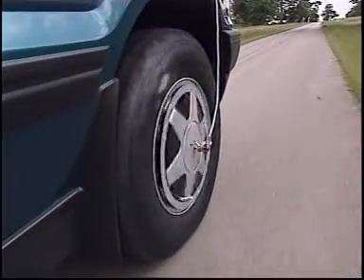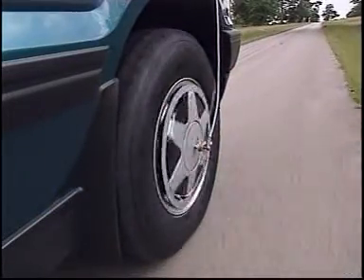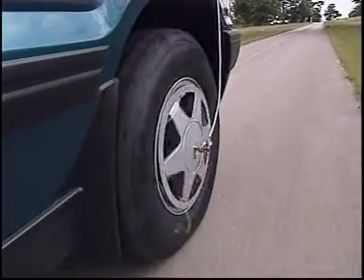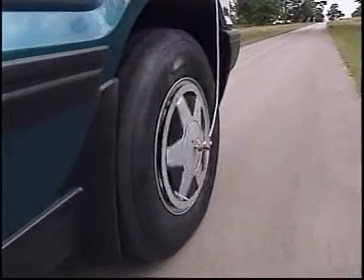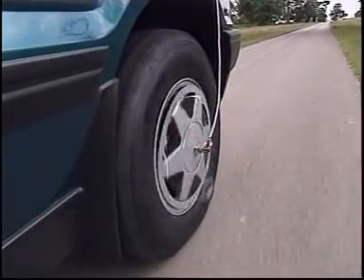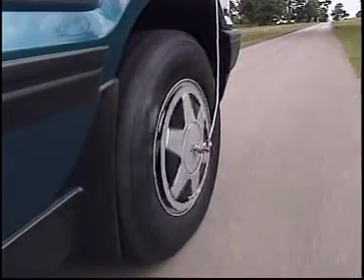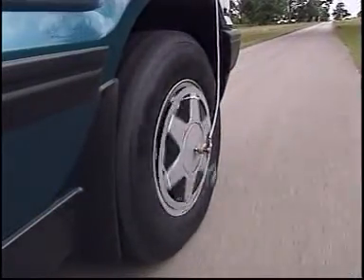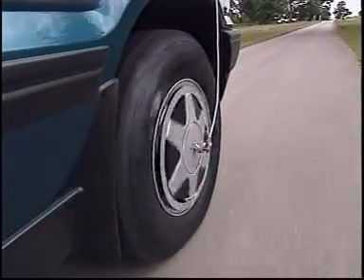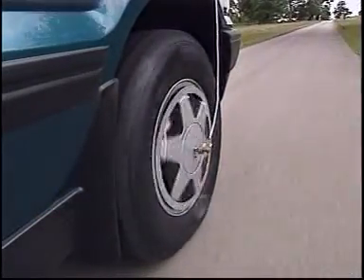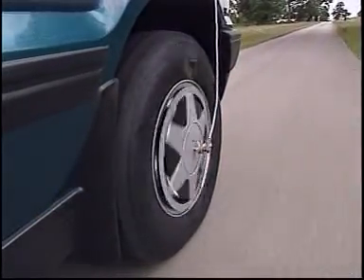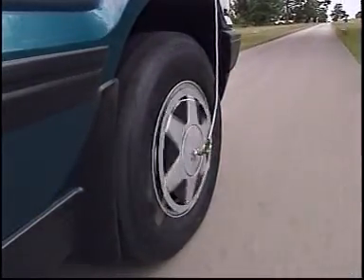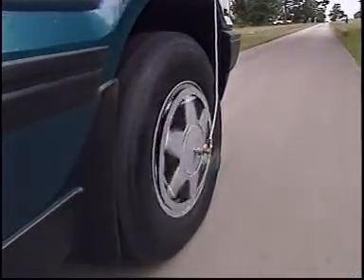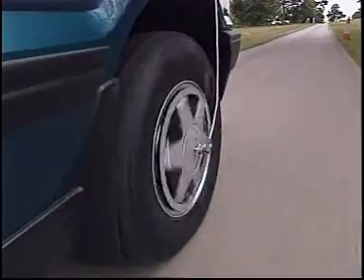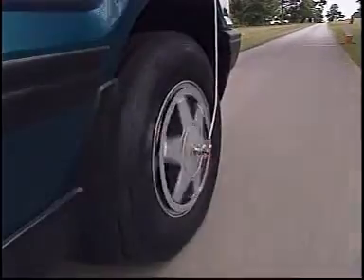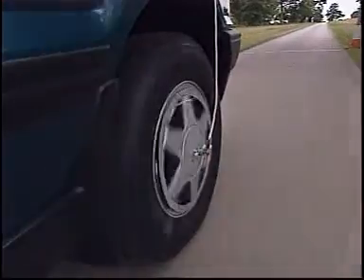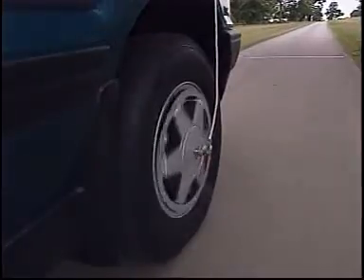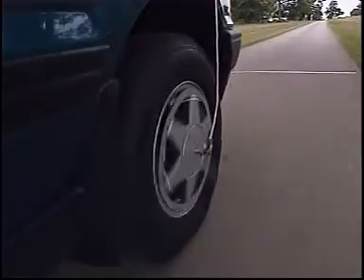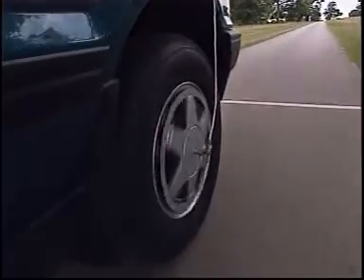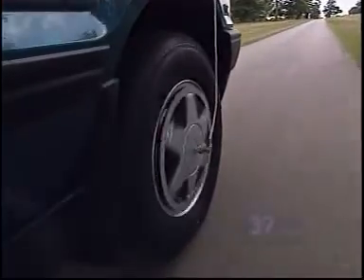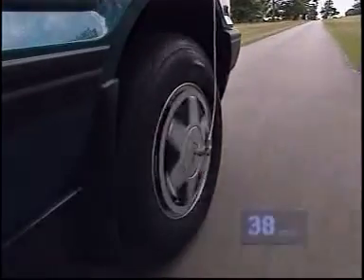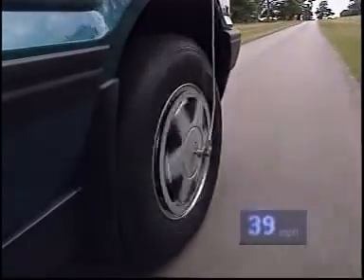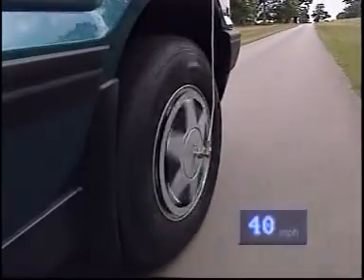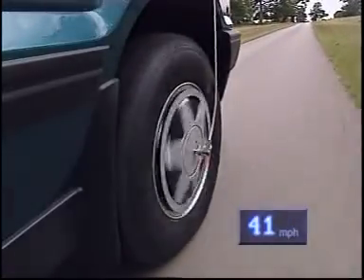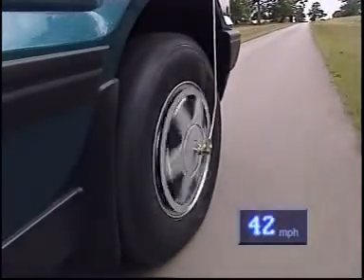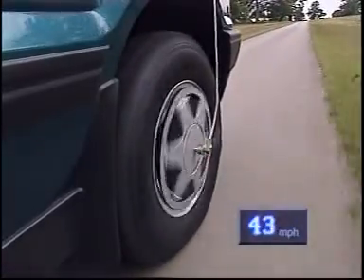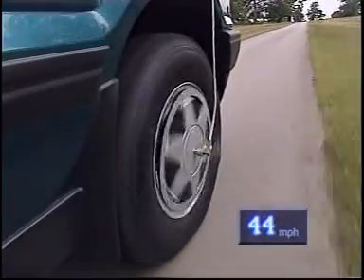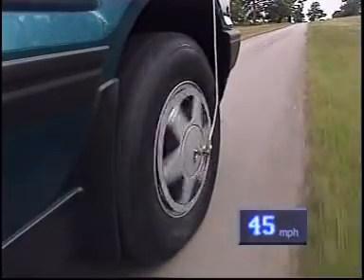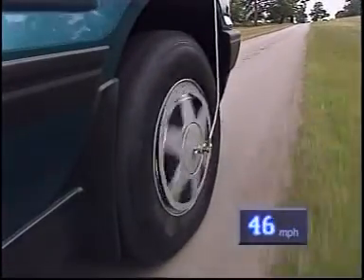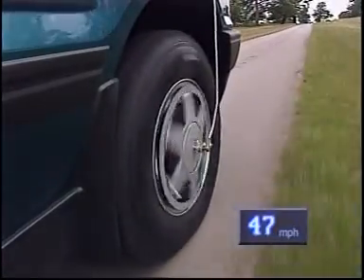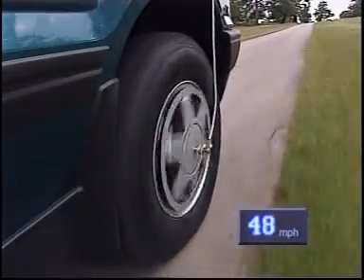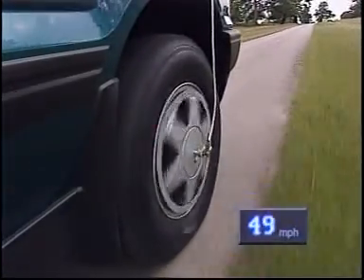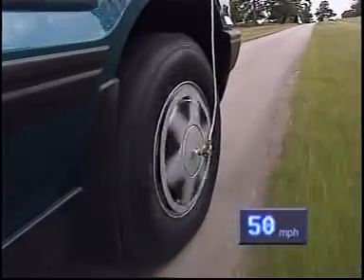We're now going to take this Range Rover up to 70 miles per hour, blow the tyre and take it through a slalom on a mixed surface.